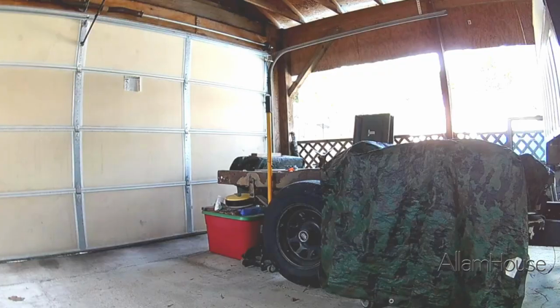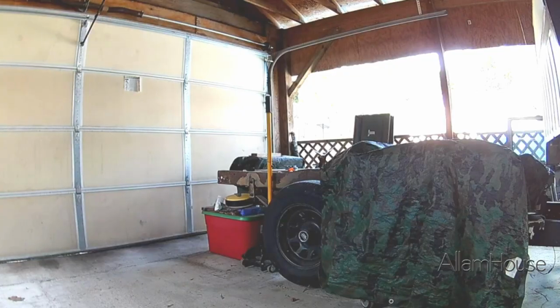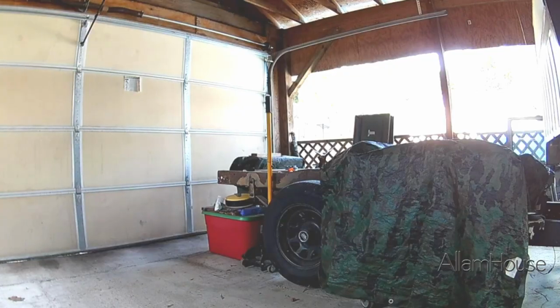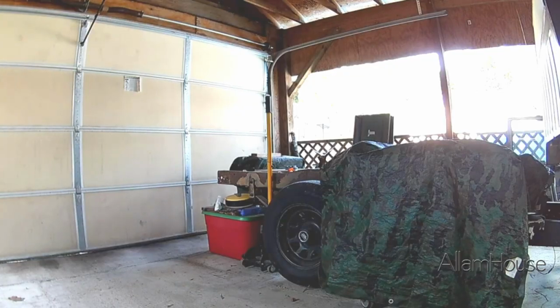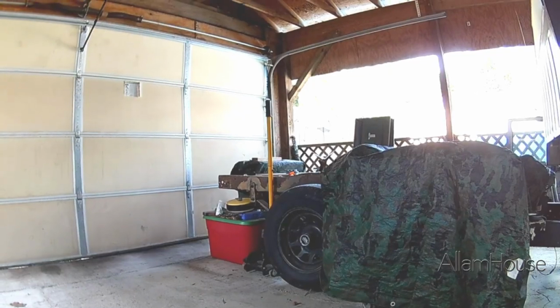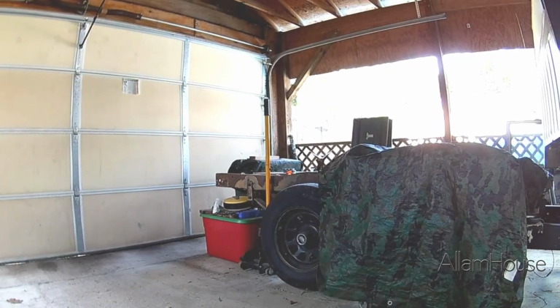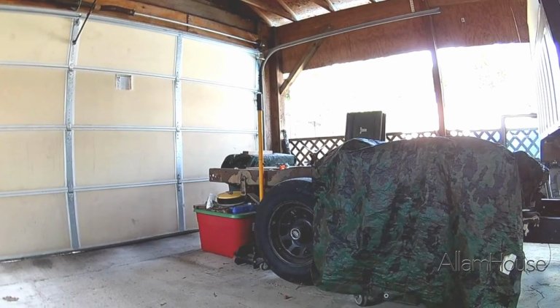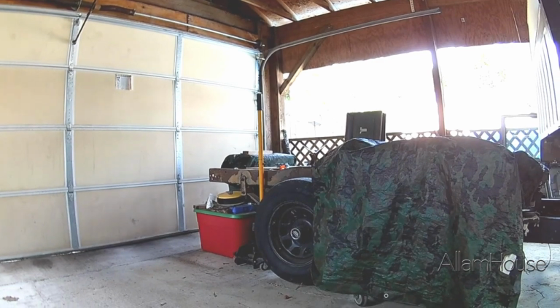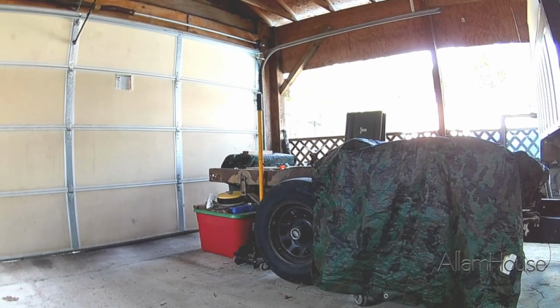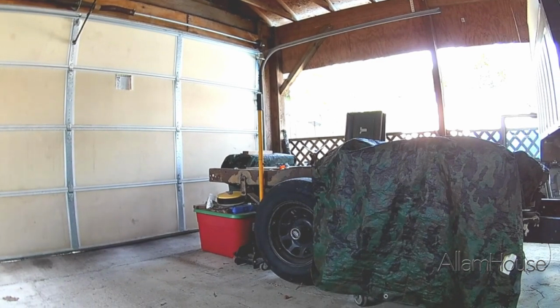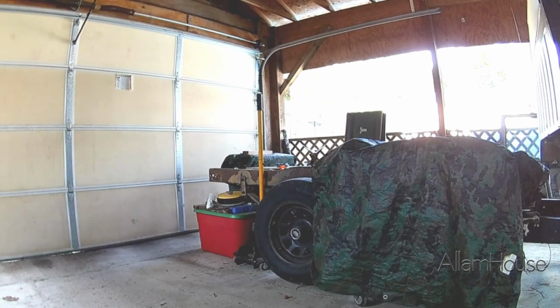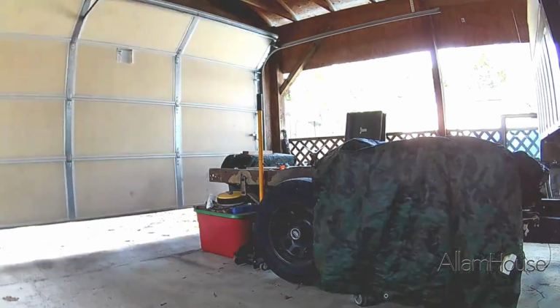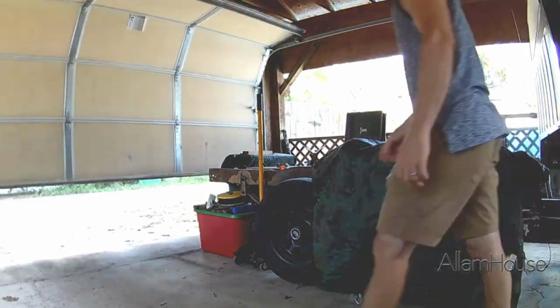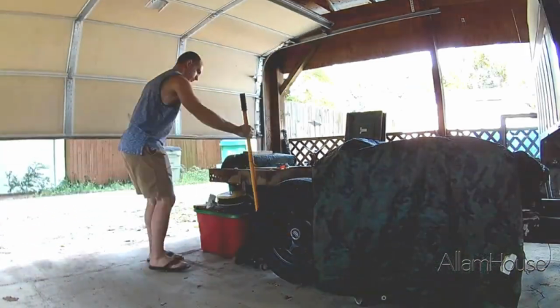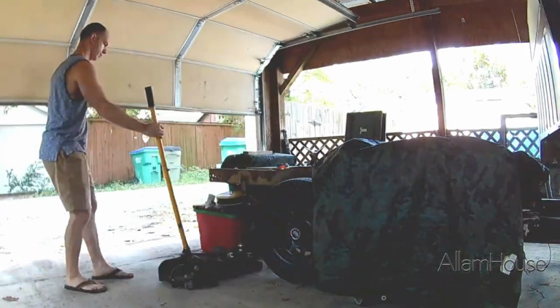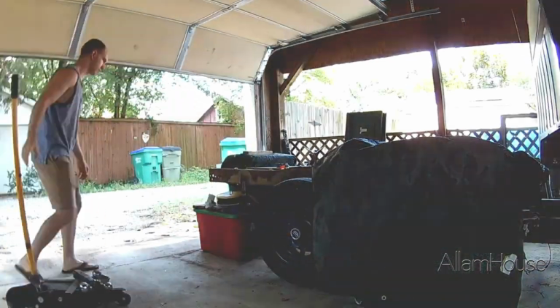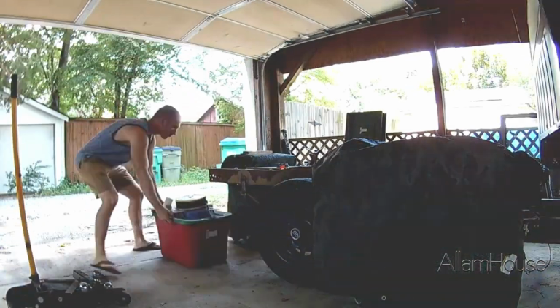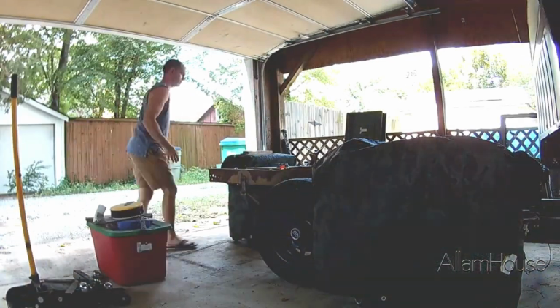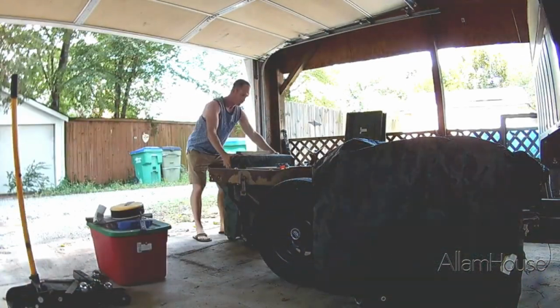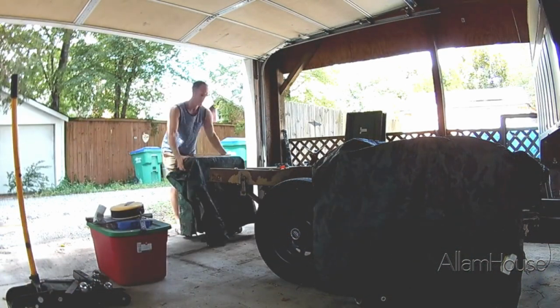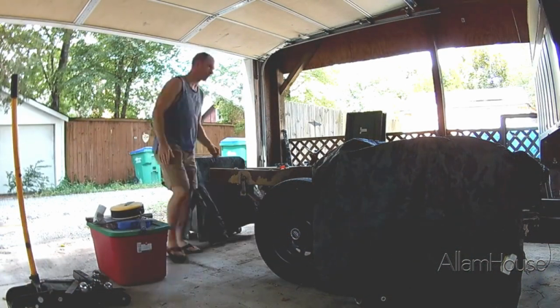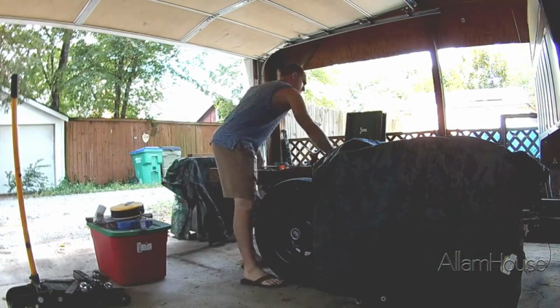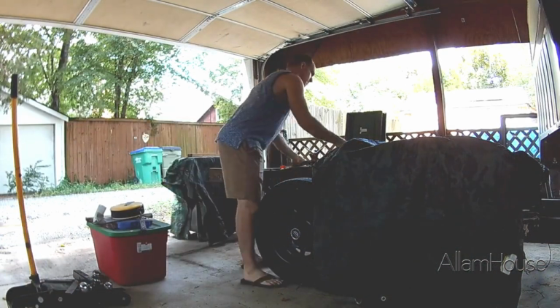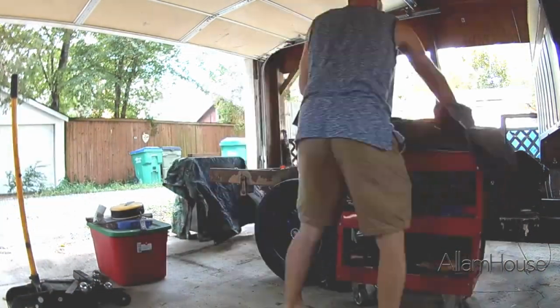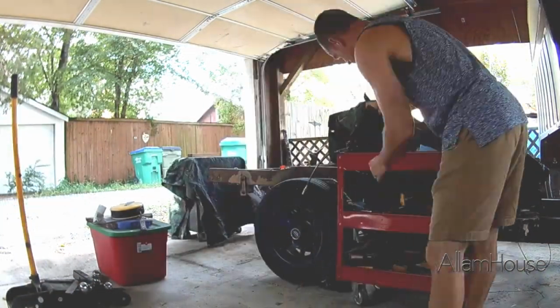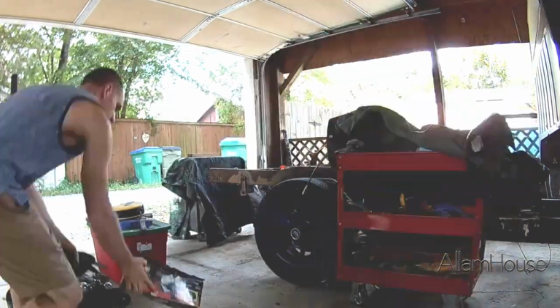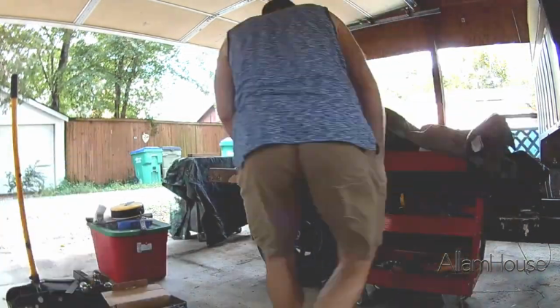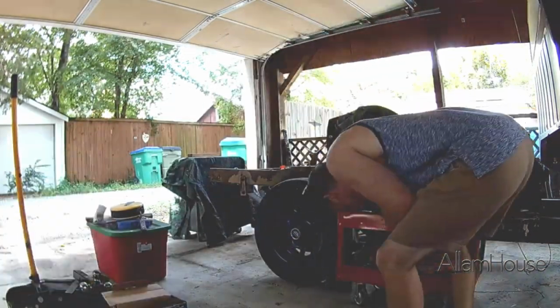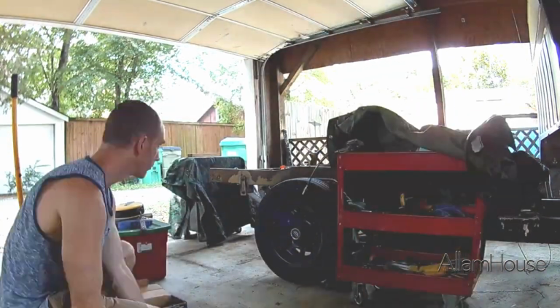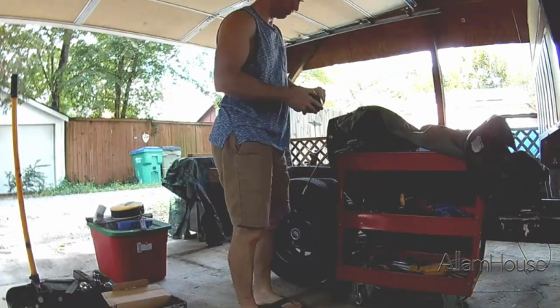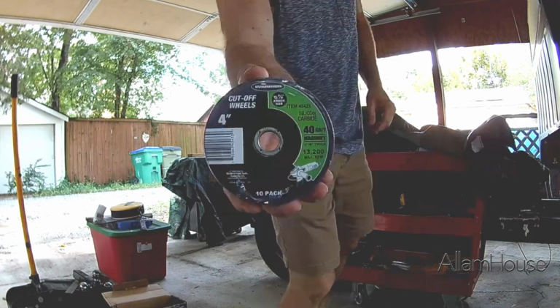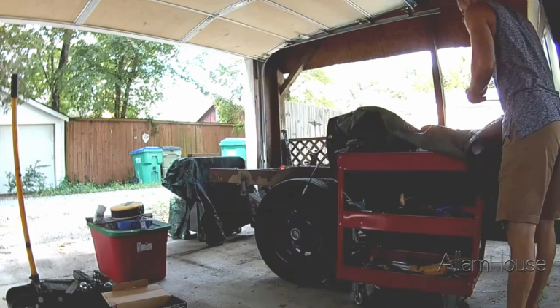Living in the city is great but the space constraints always pose a challenge. My 10 minutes of work typically include an extra 10 minutes of clearing space and moving tools.